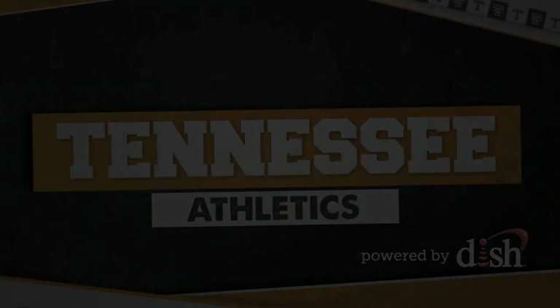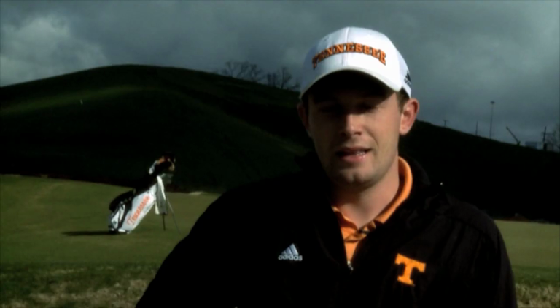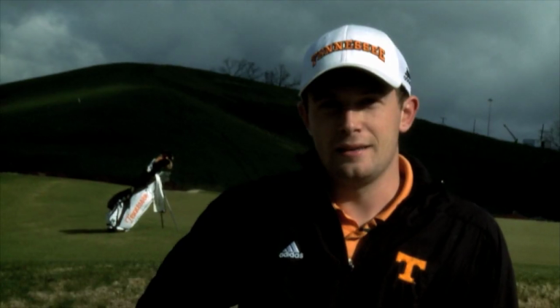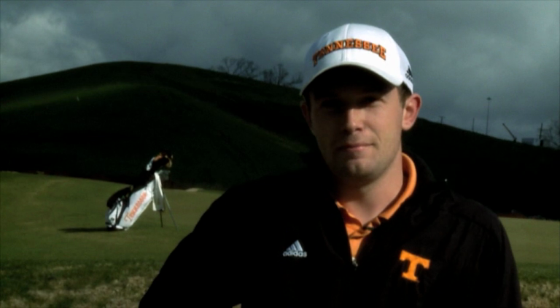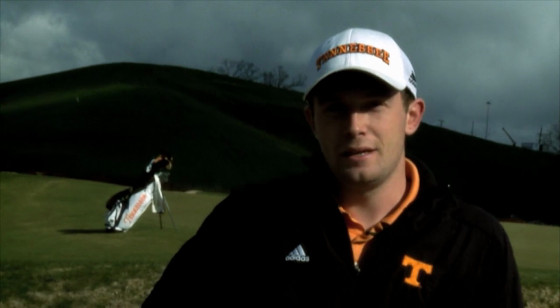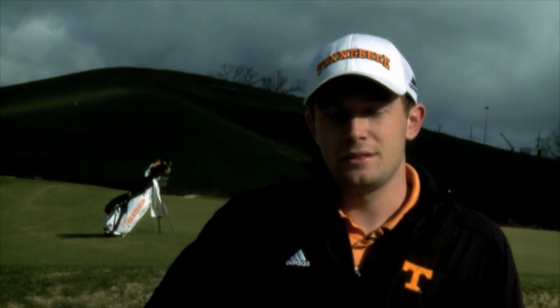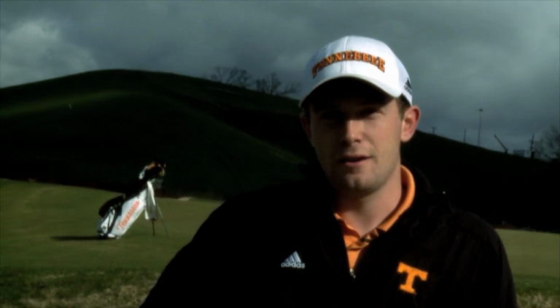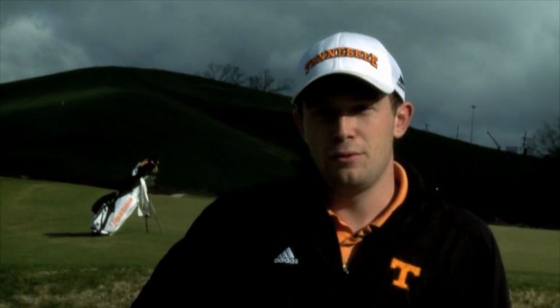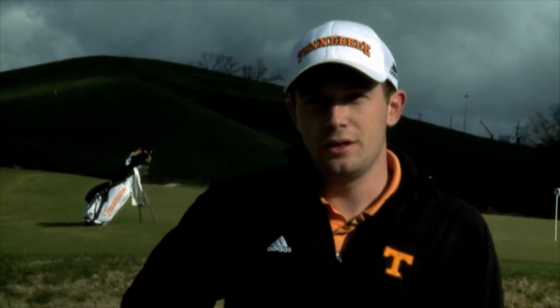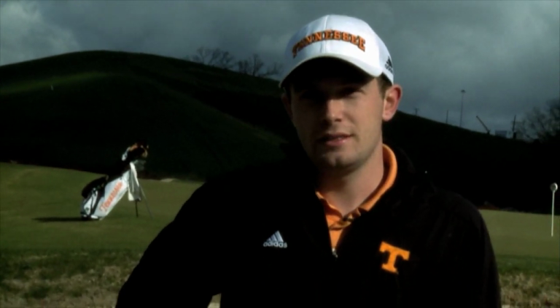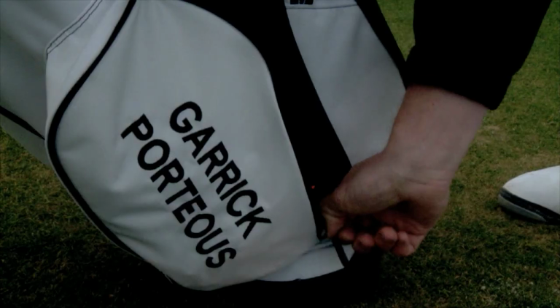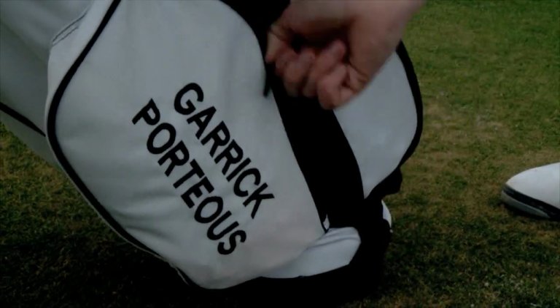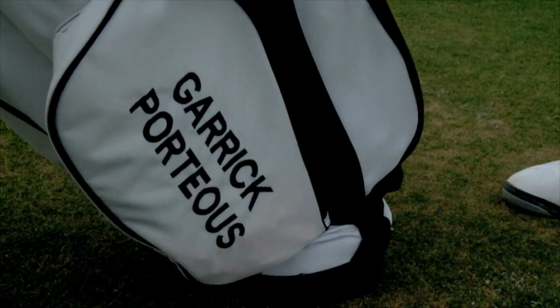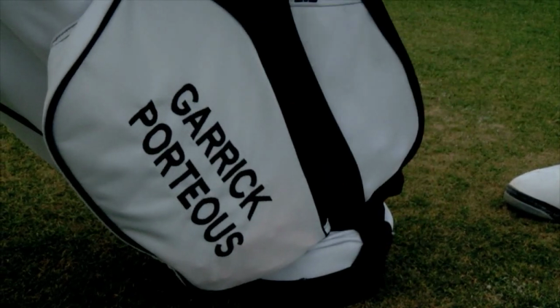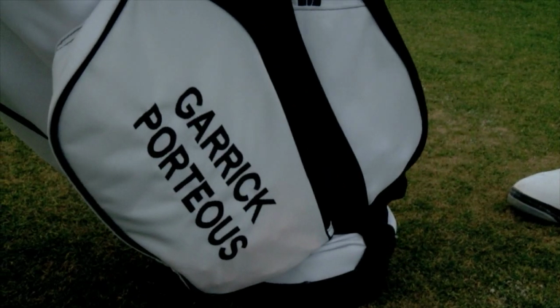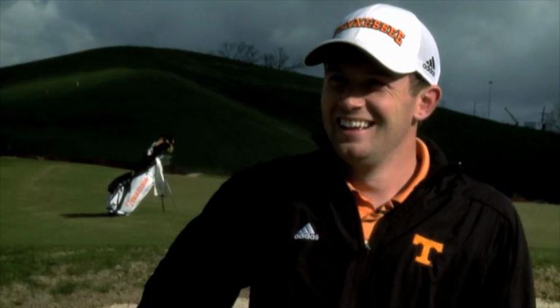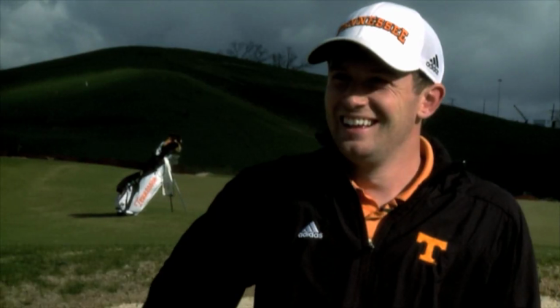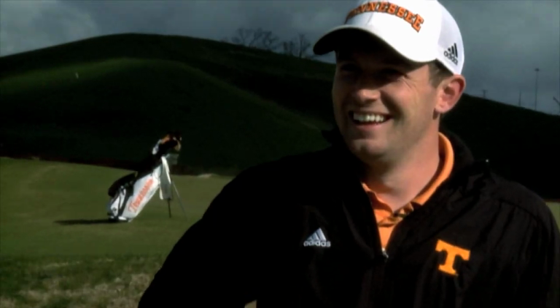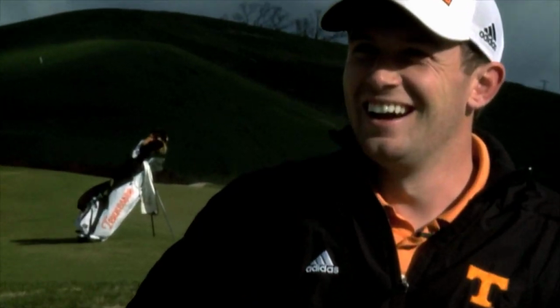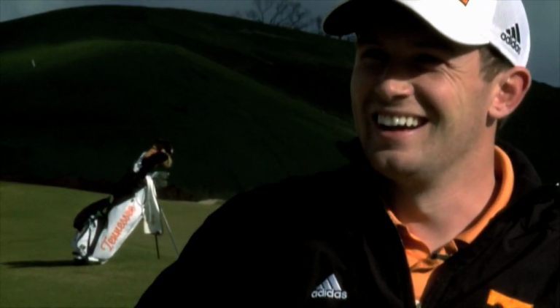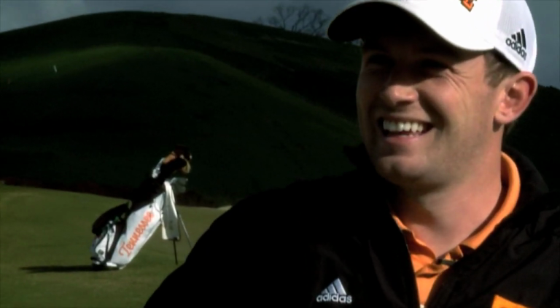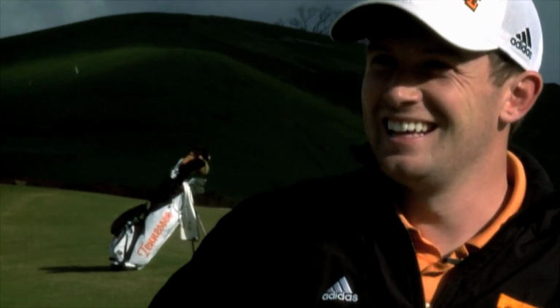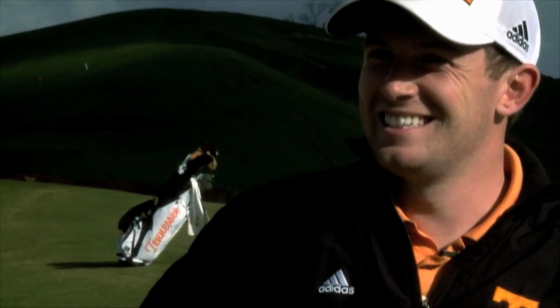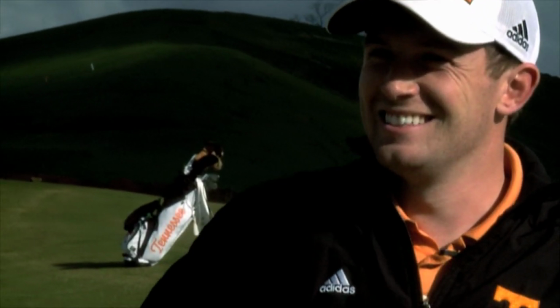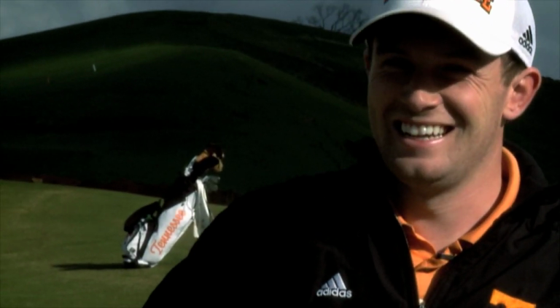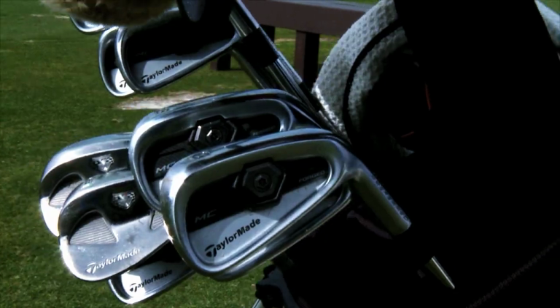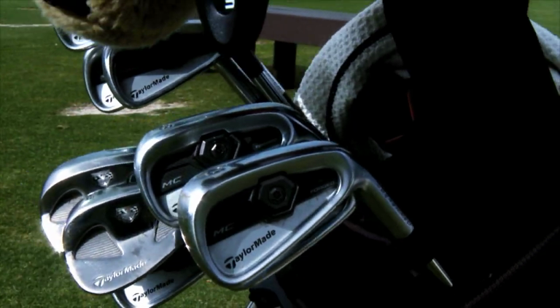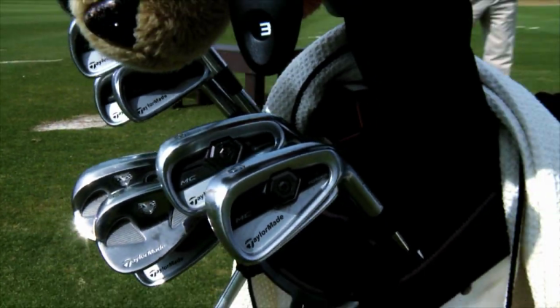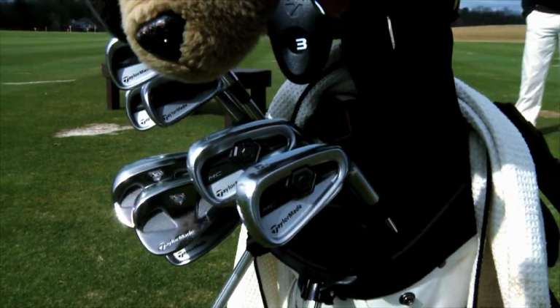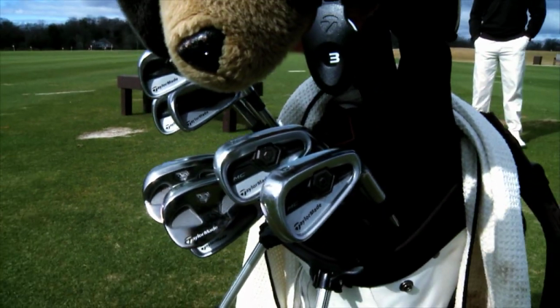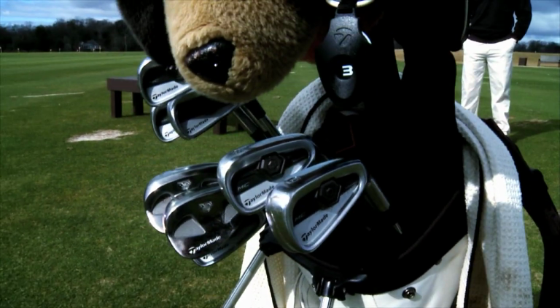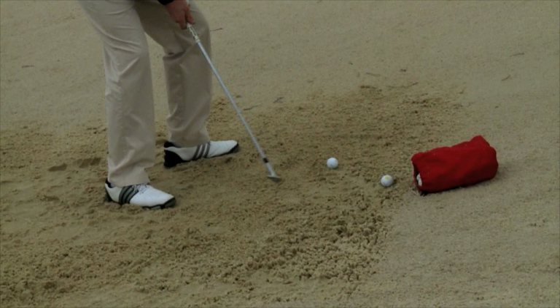Hi there, my name is Garrick Porteus and I'm a senior from Morforth, England, and you're on the tee with the Tennessee golf team.